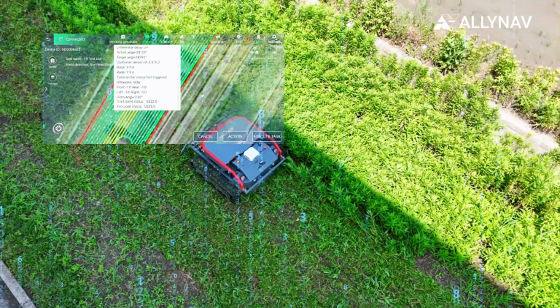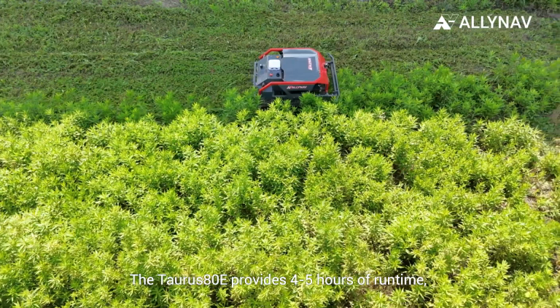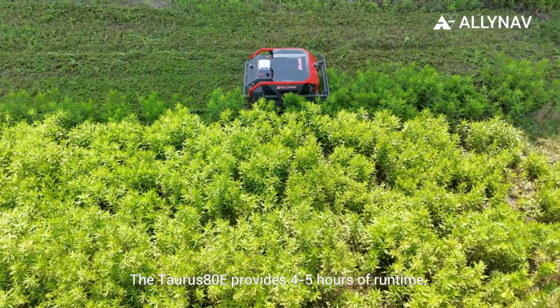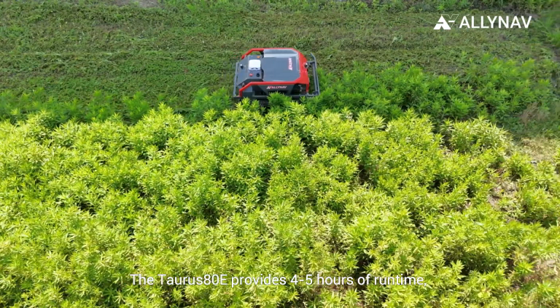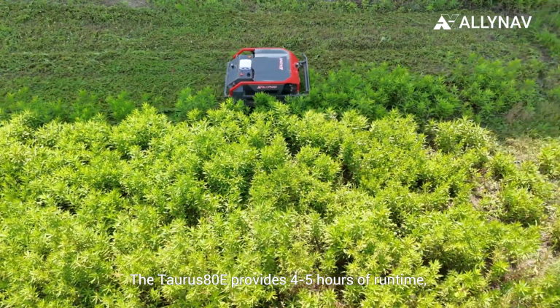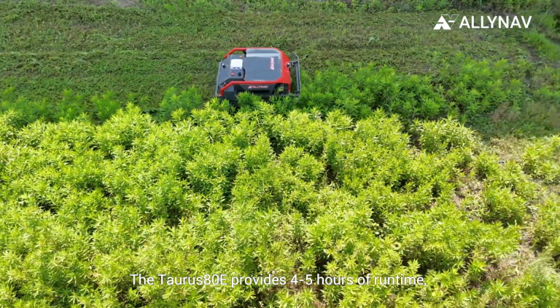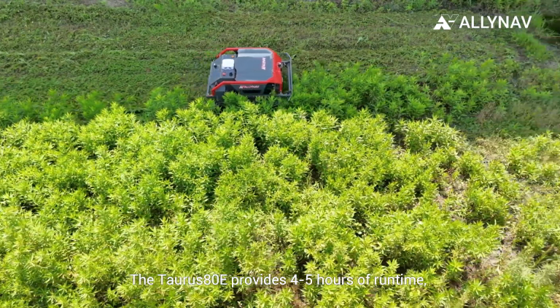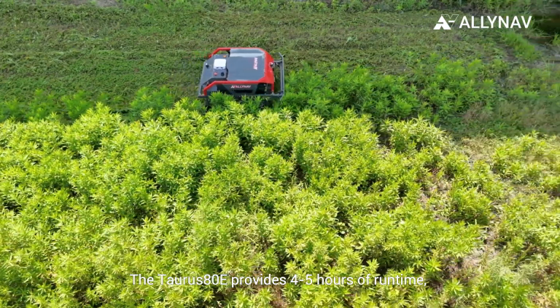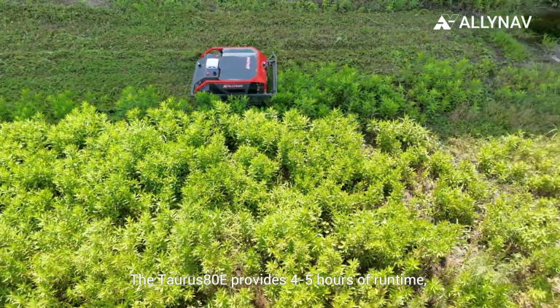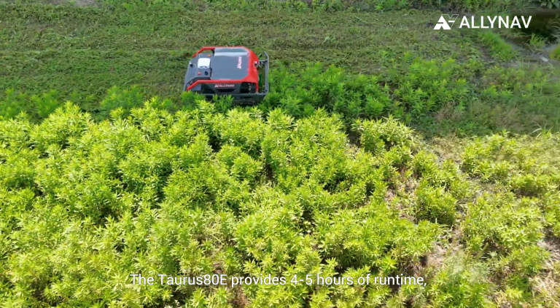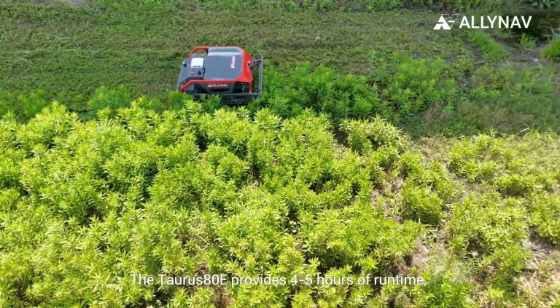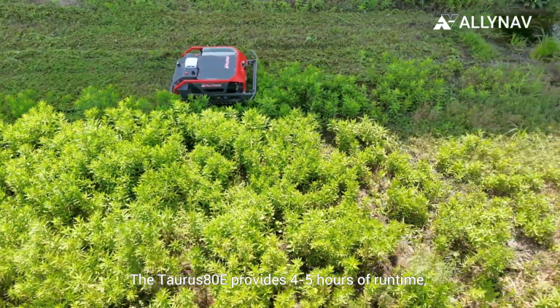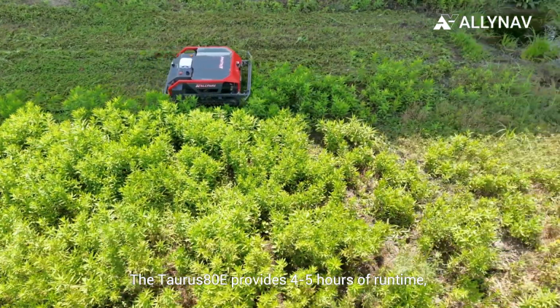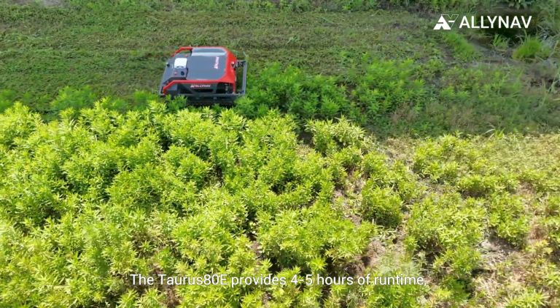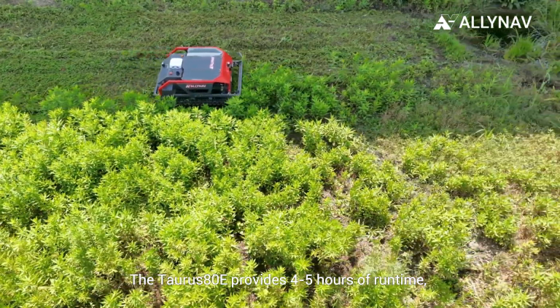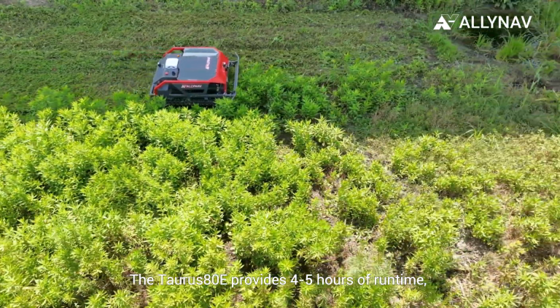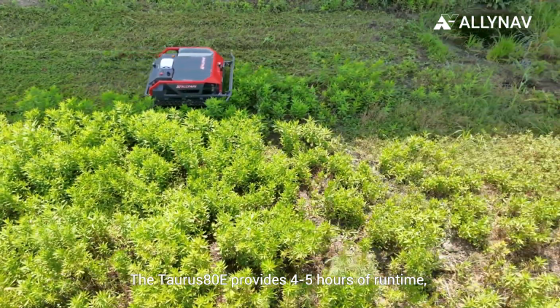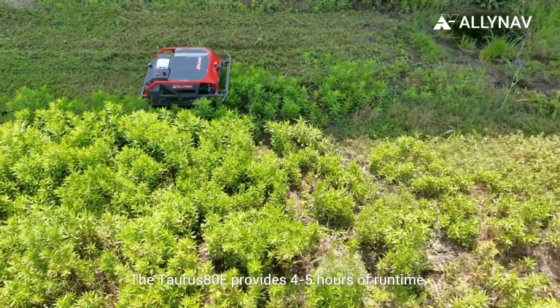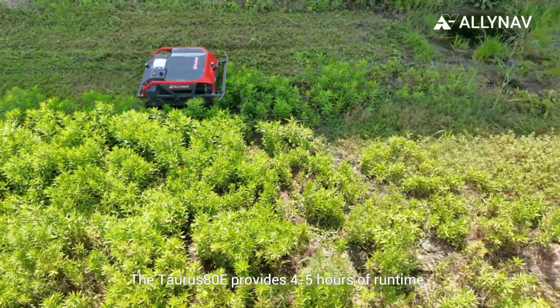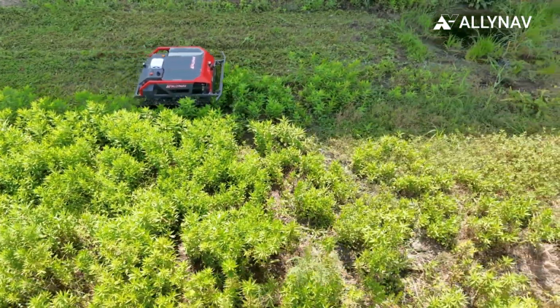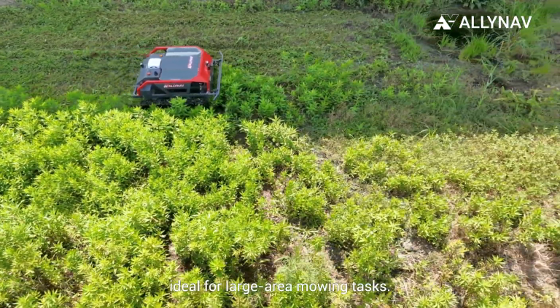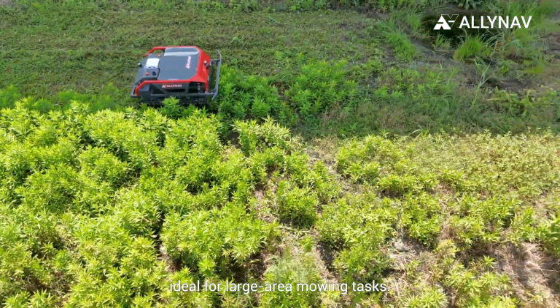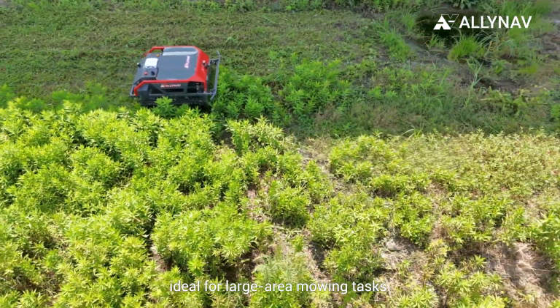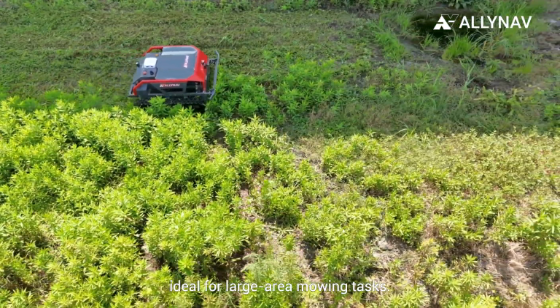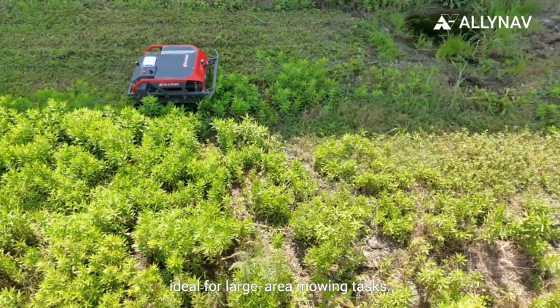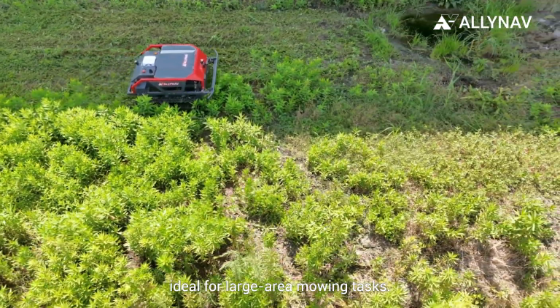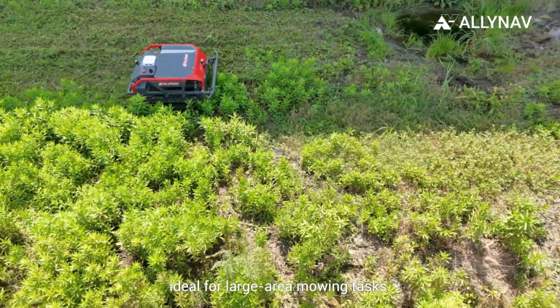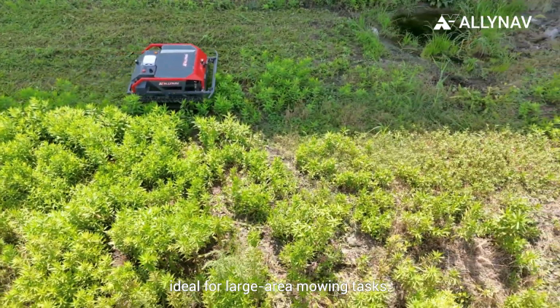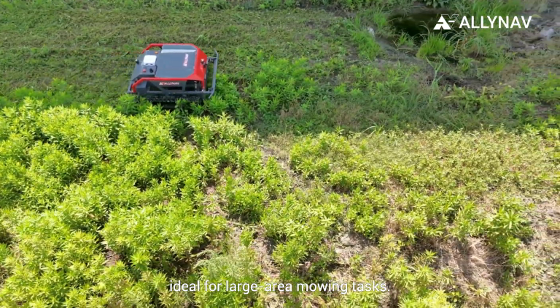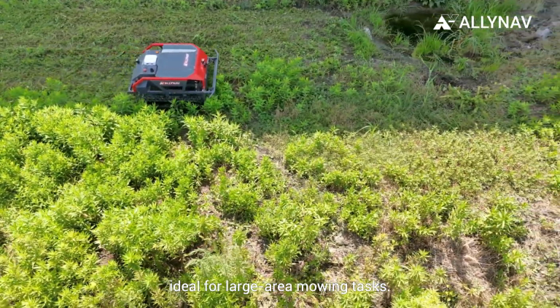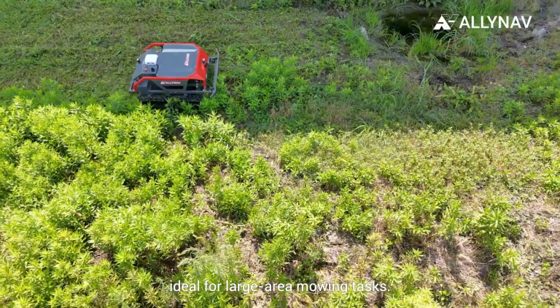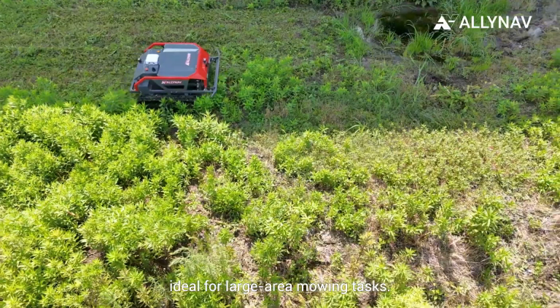The Taurus ADE provides 4–5 hours of runtime, ideal for large-area mowing tasks.